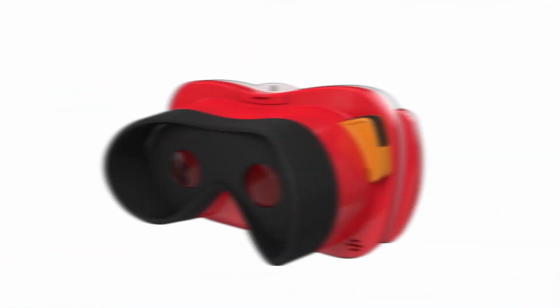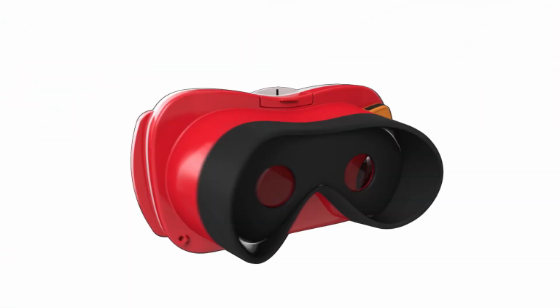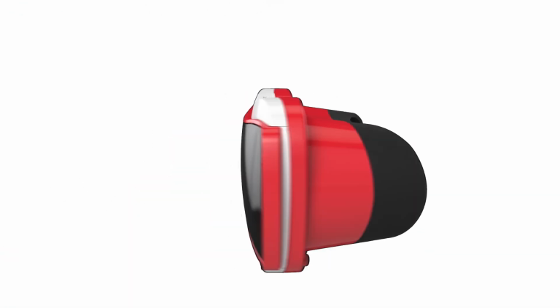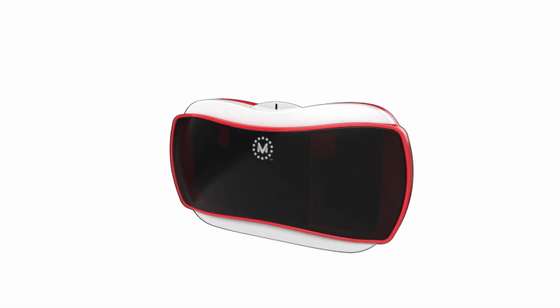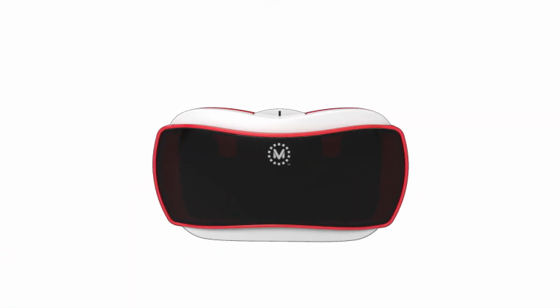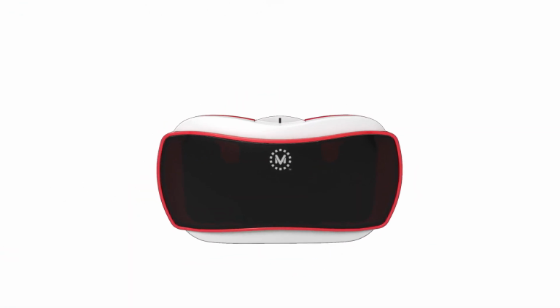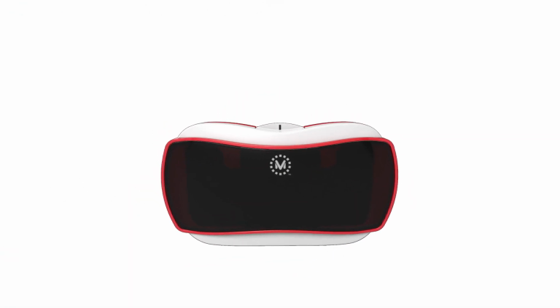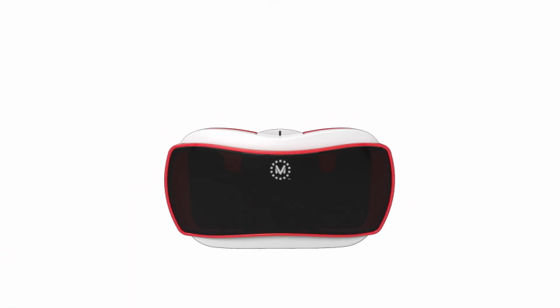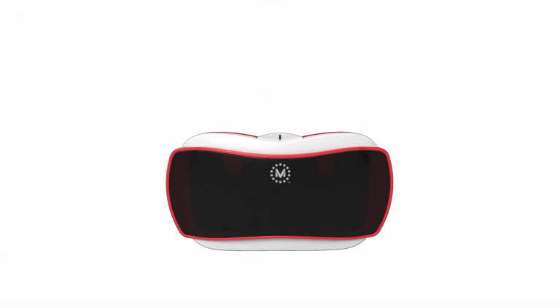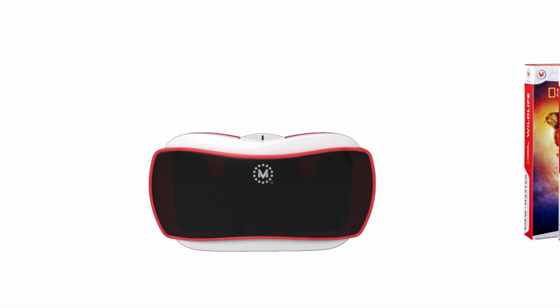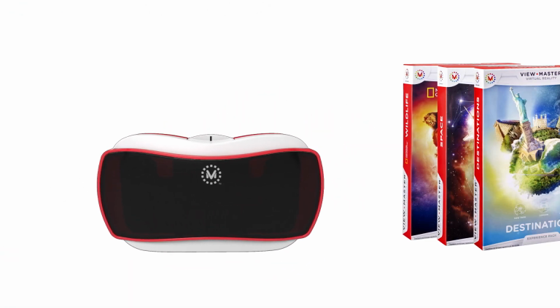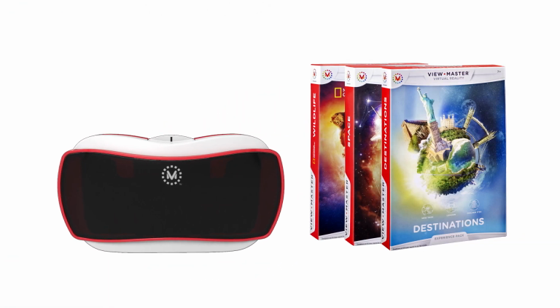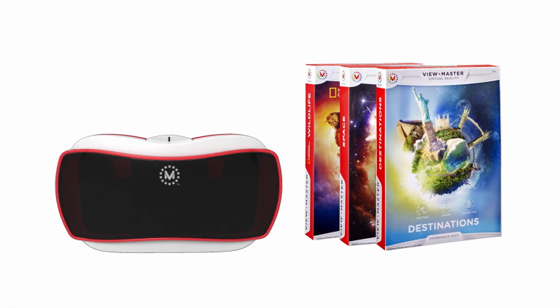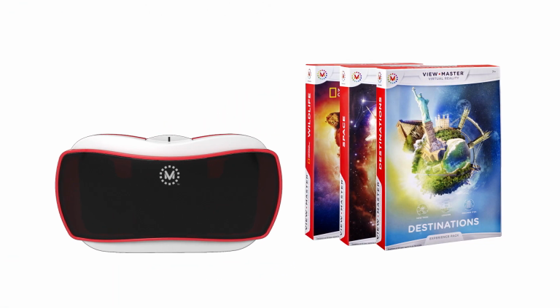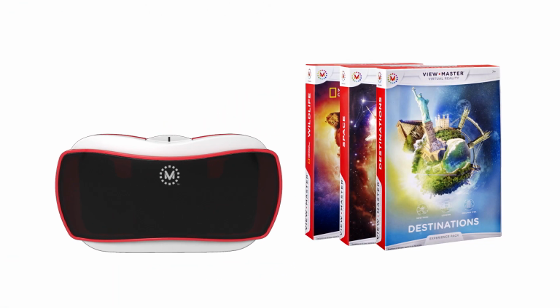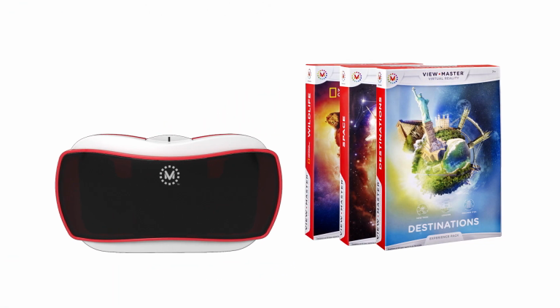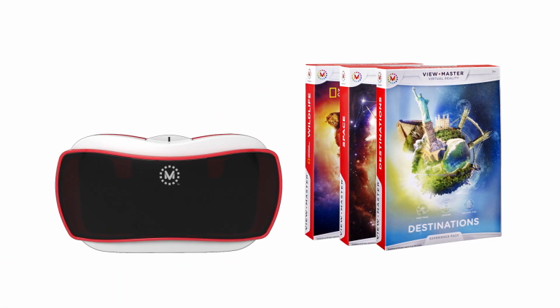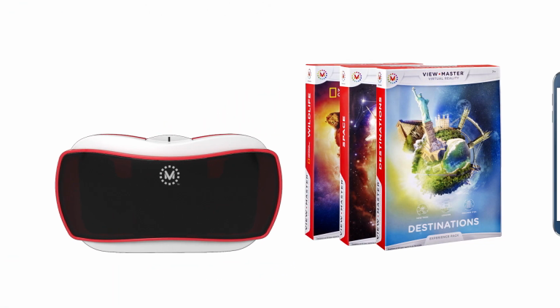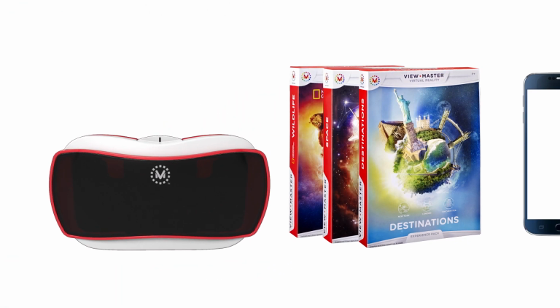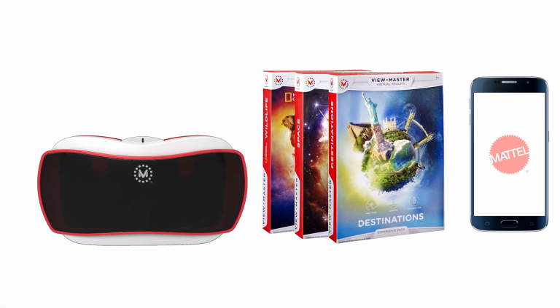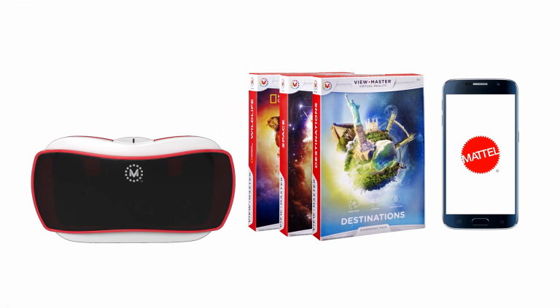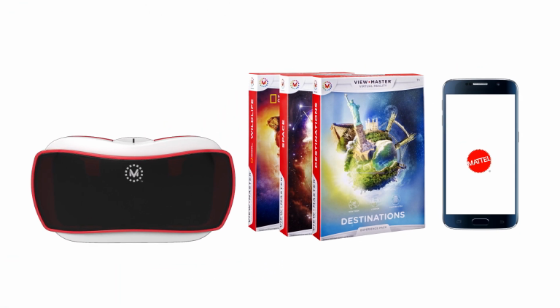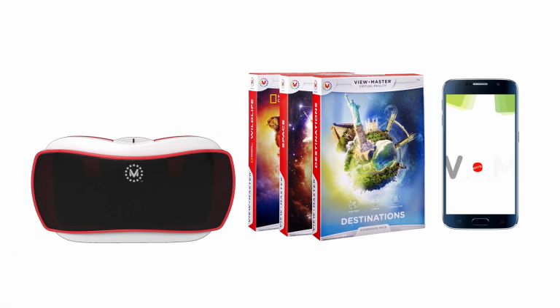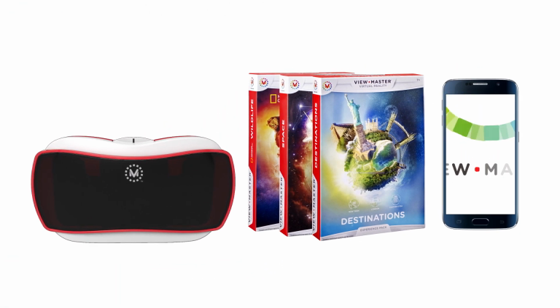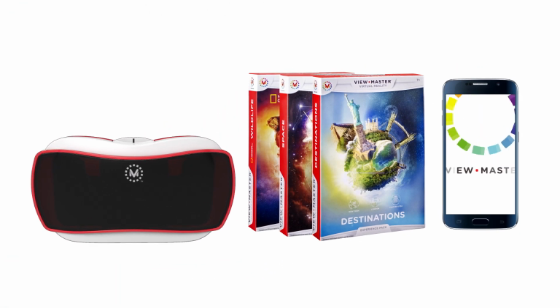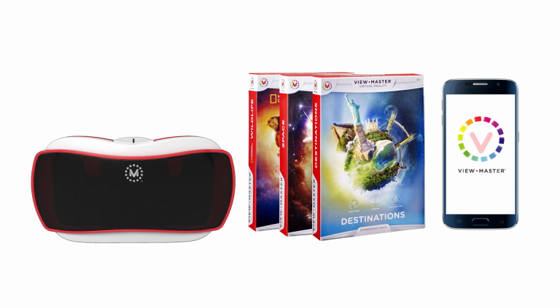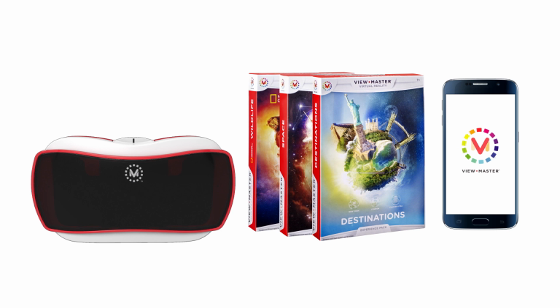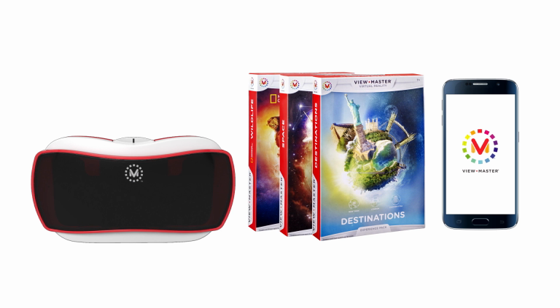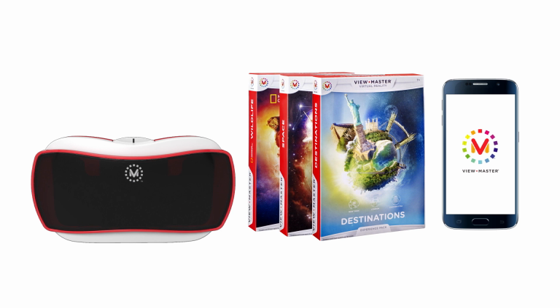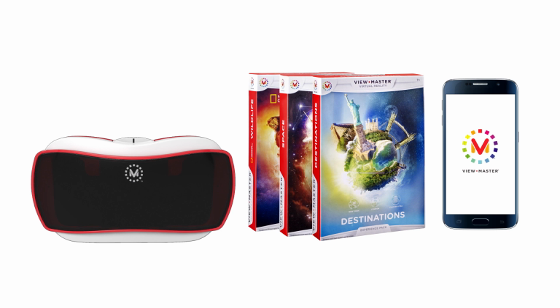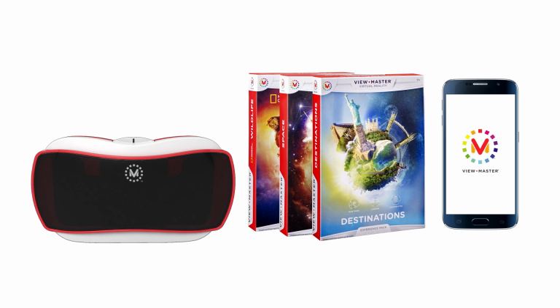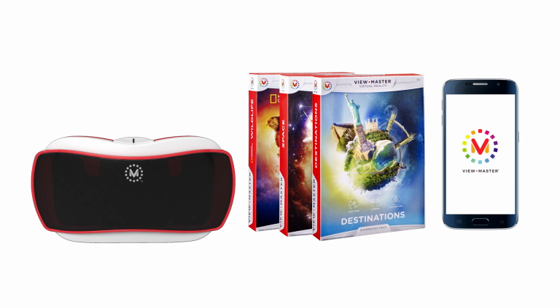A ViewMaster Viewer, an Experience Pack, and your own compatible mobile iOS or Android device.